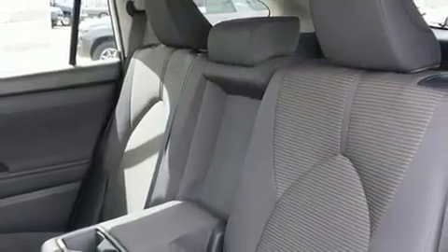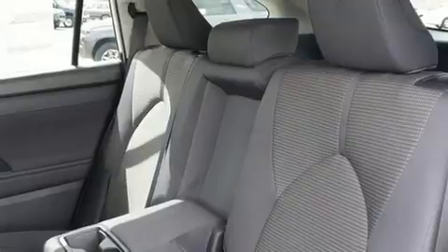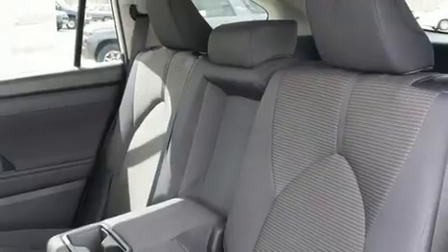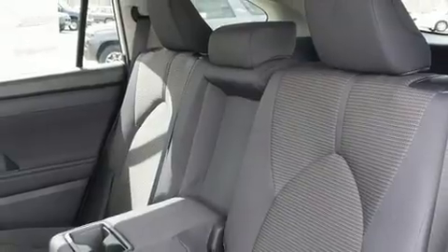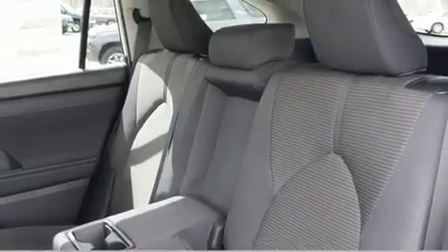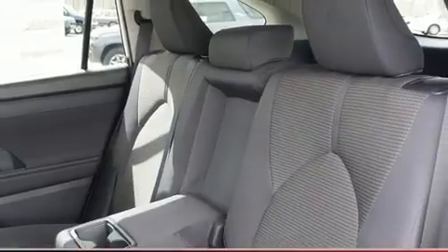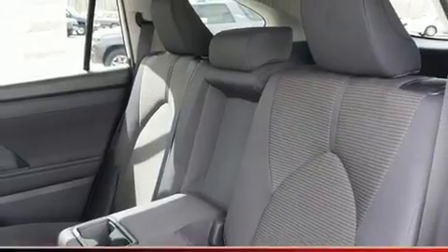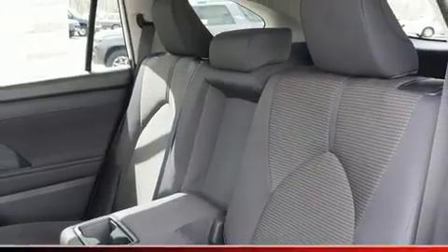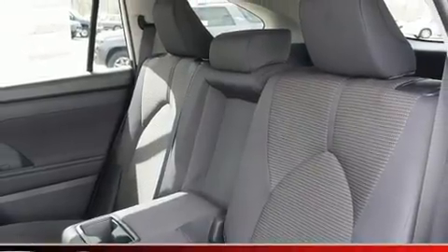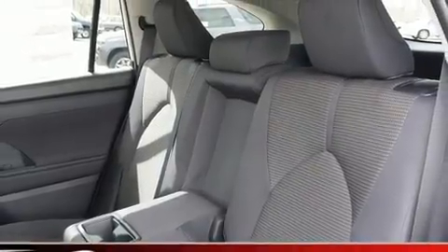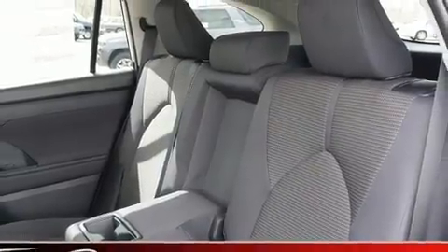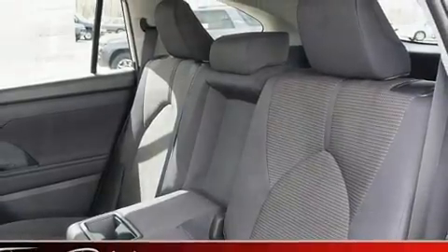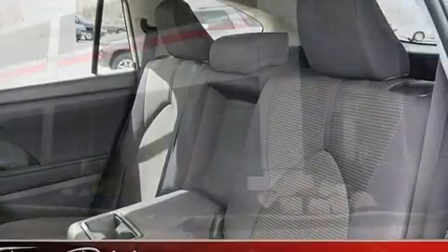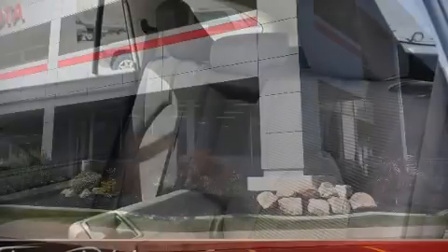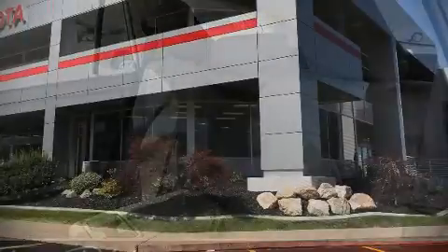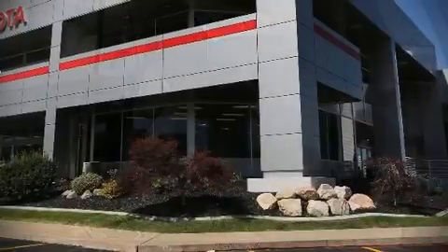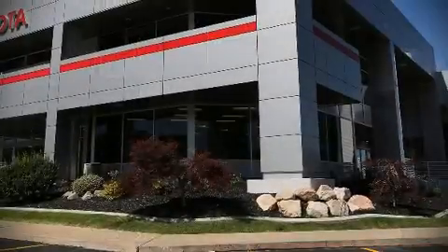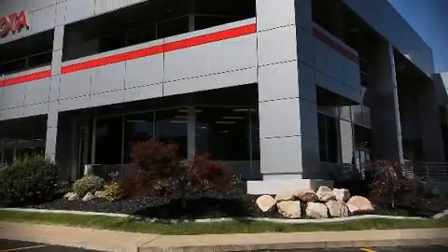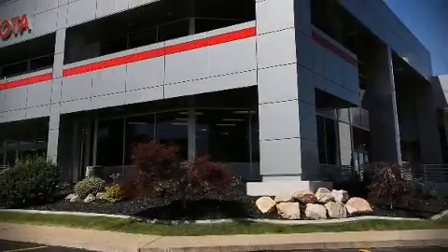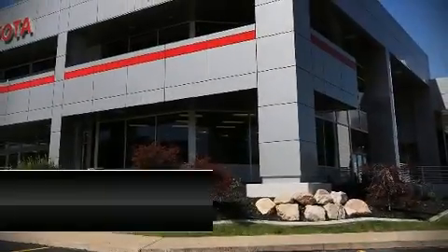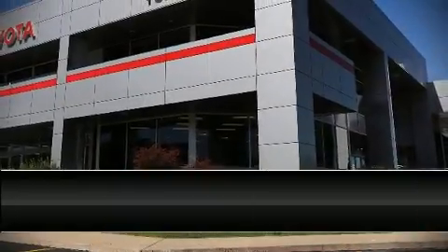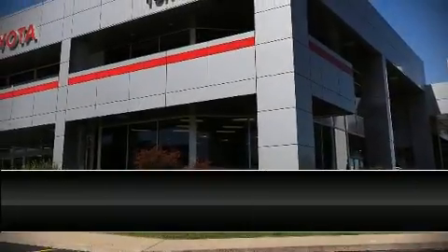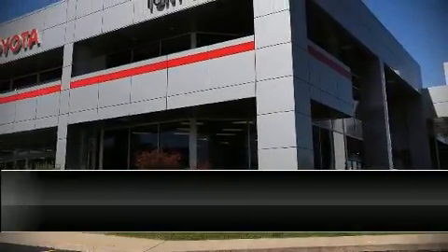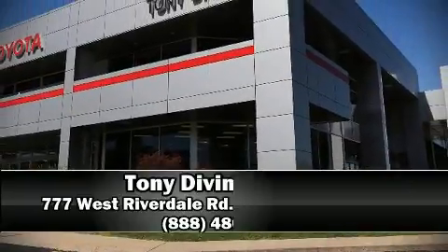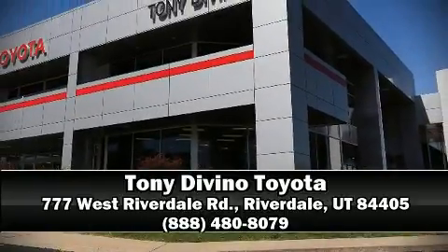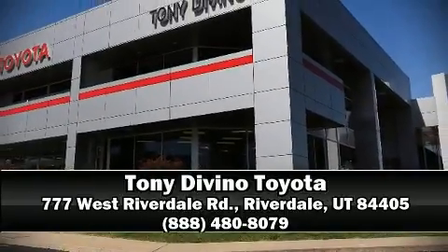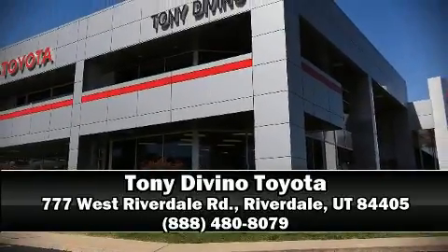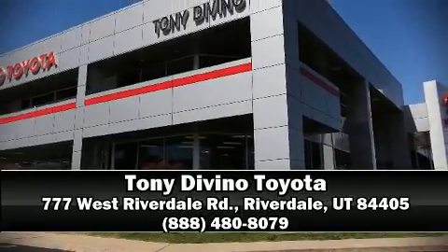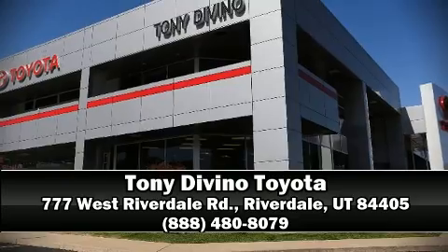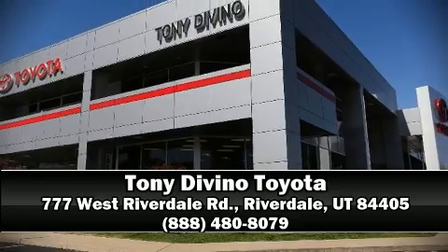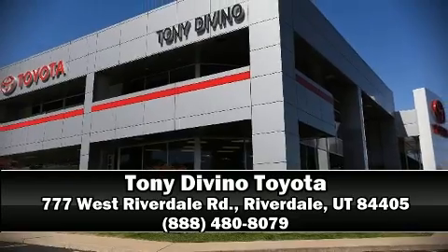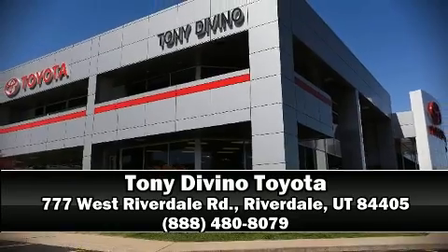Our sales staff will help you find a vehicle that you've been searching for. Call now to schedule a test drive.